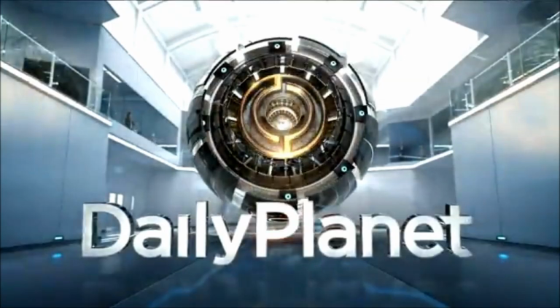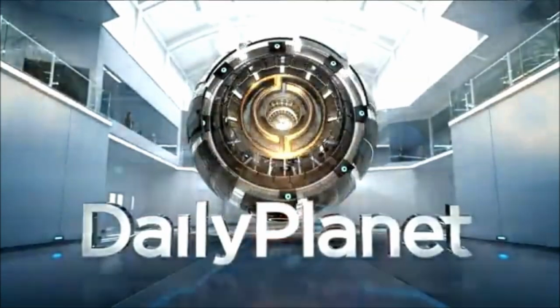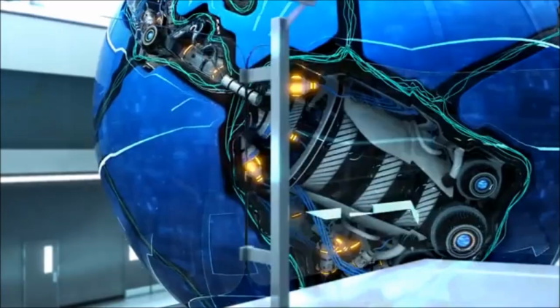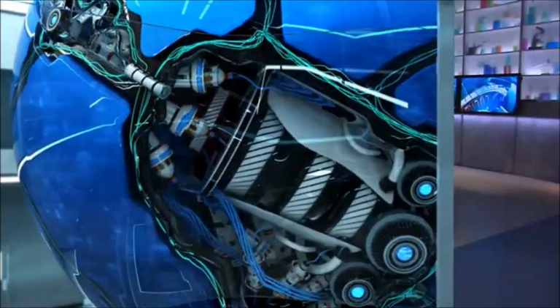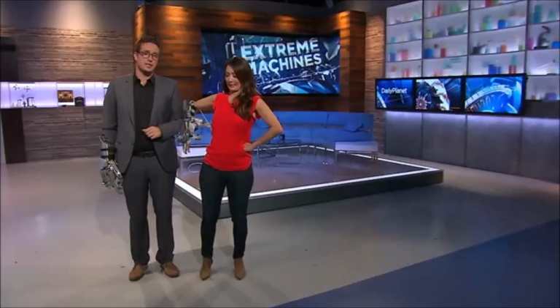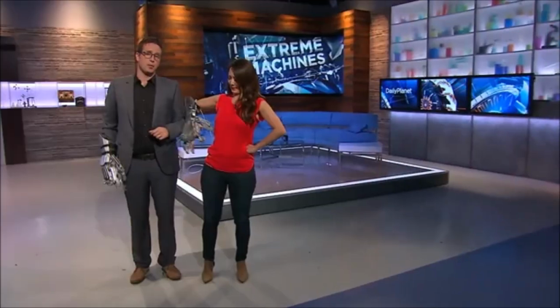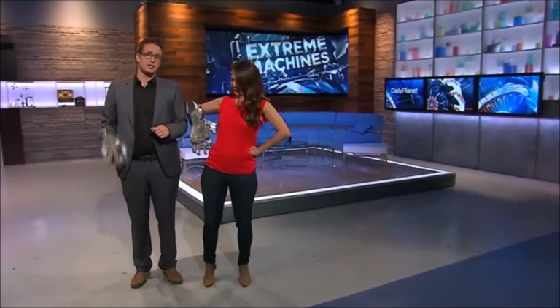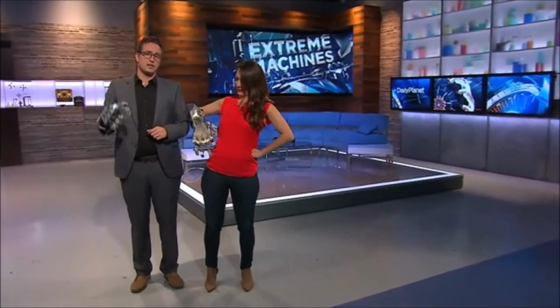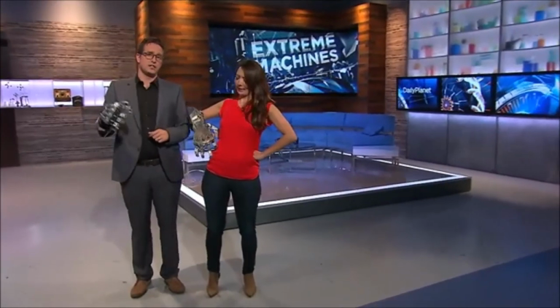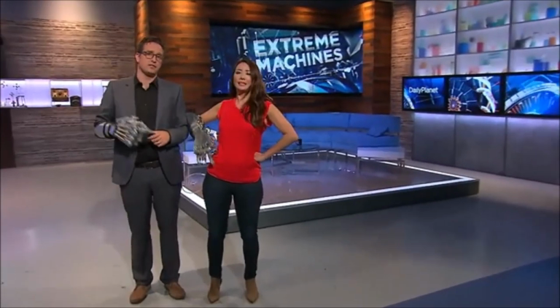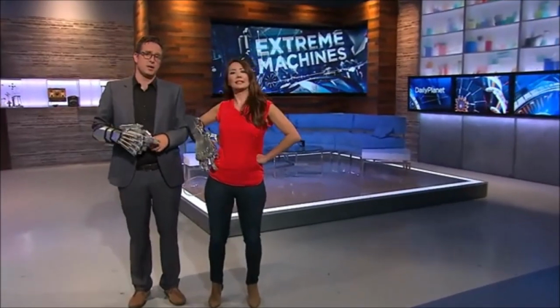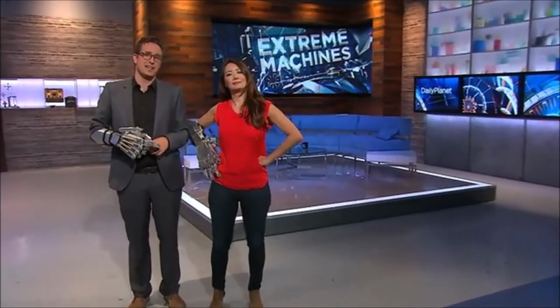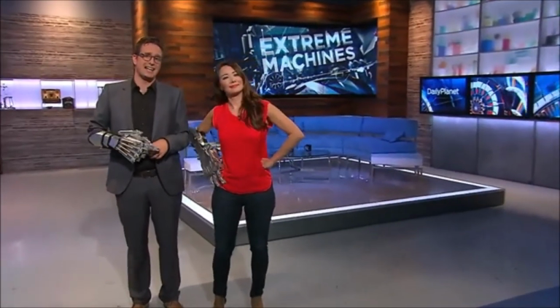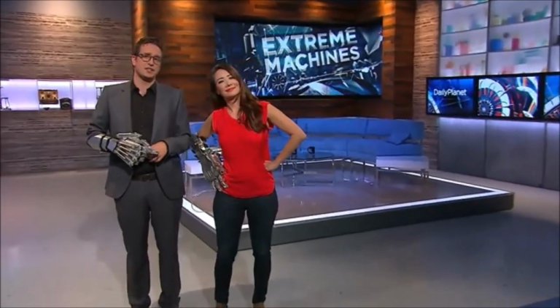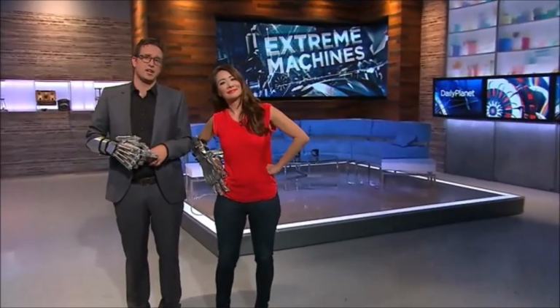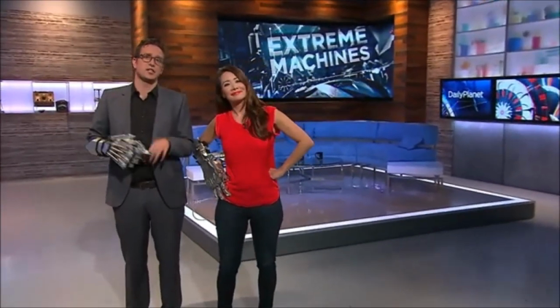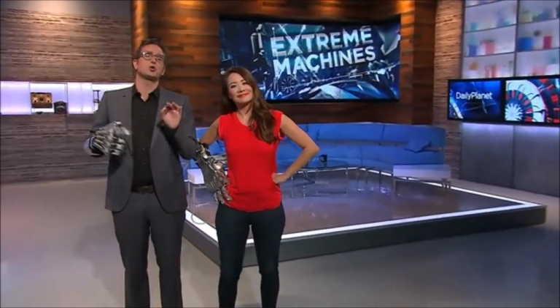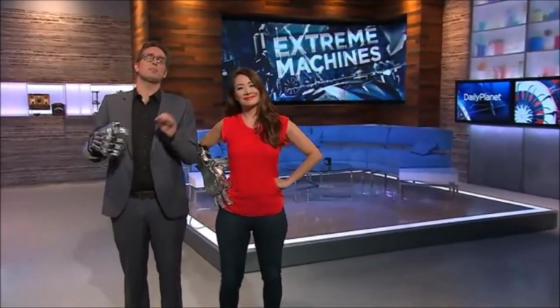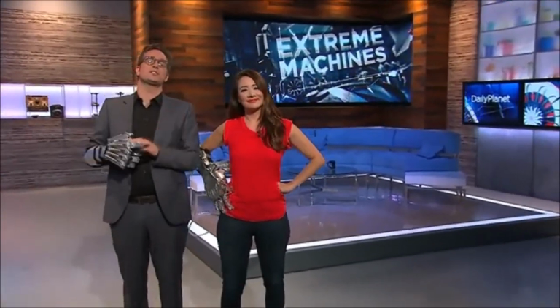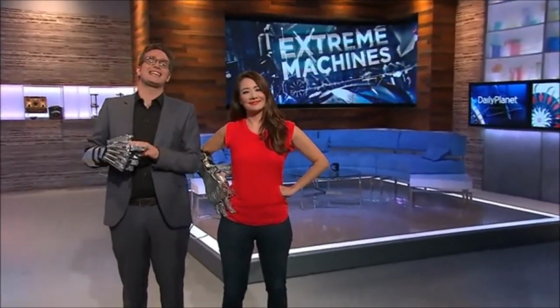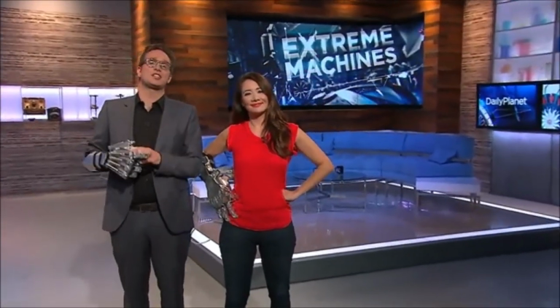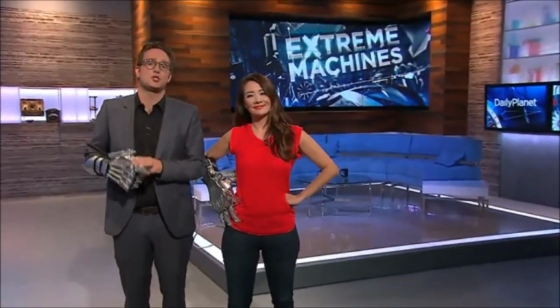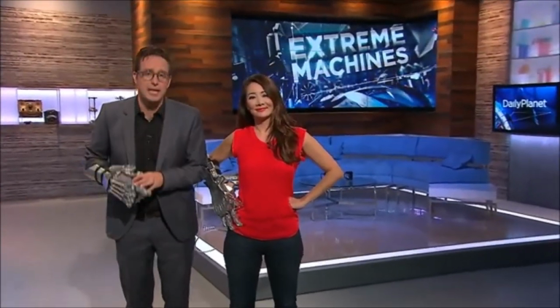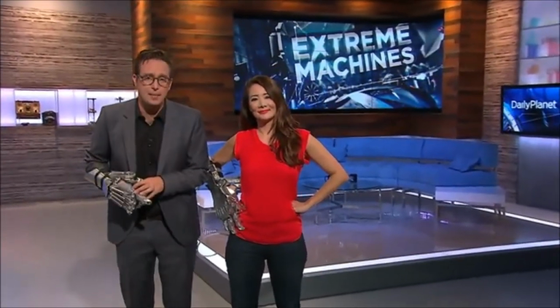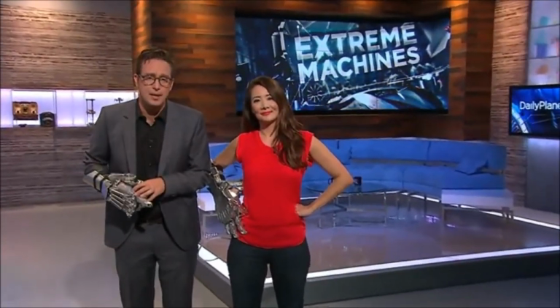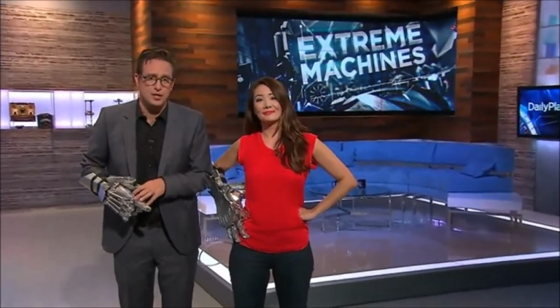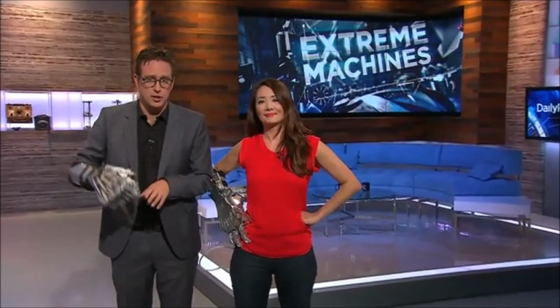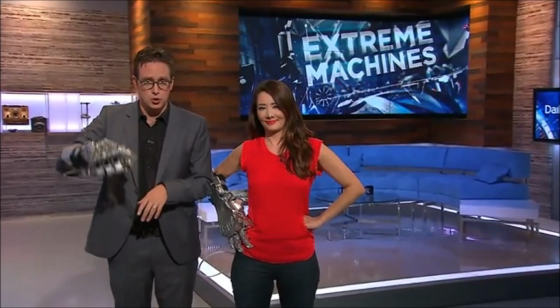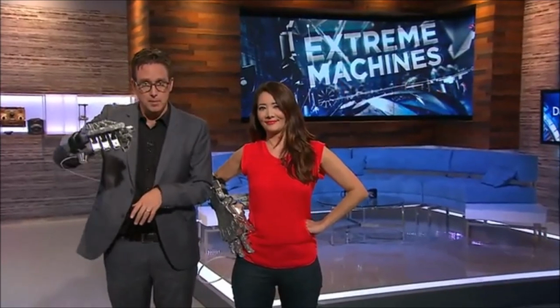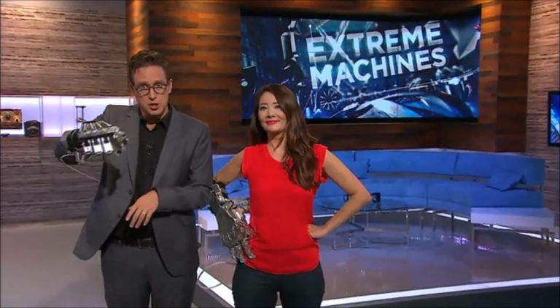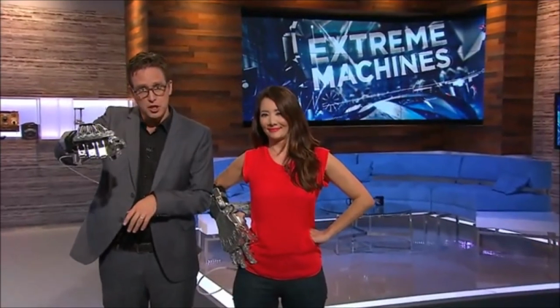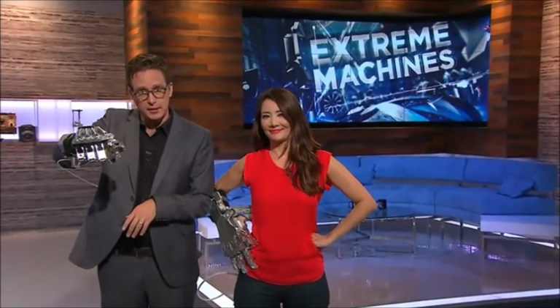It is awesome, but we're going to start things off today with an excavator that truly puts the extreme into extreme machines.